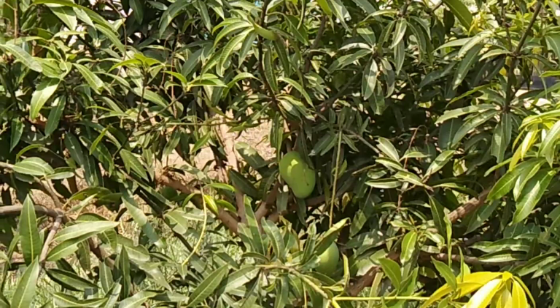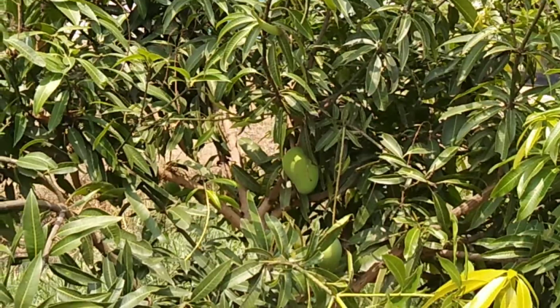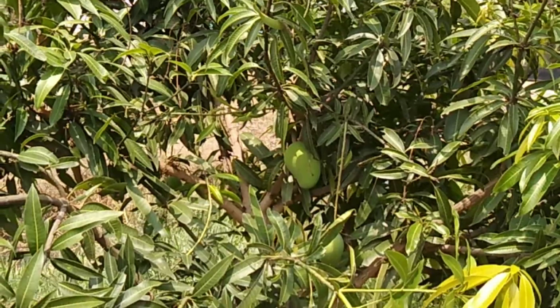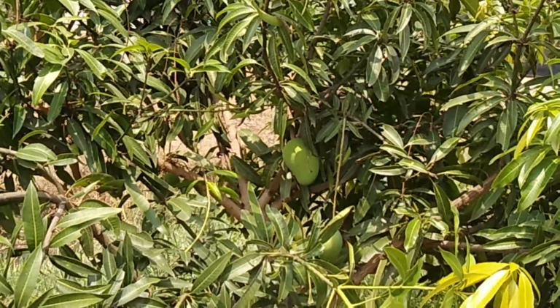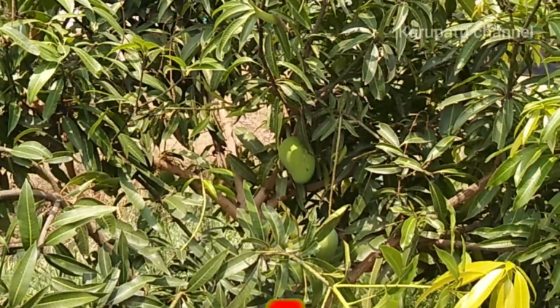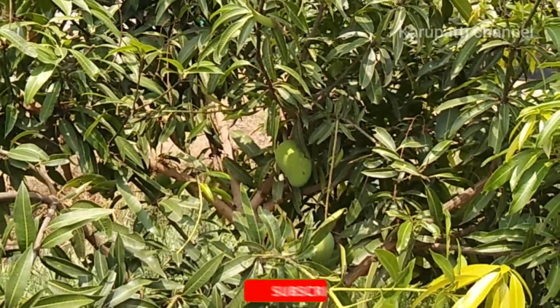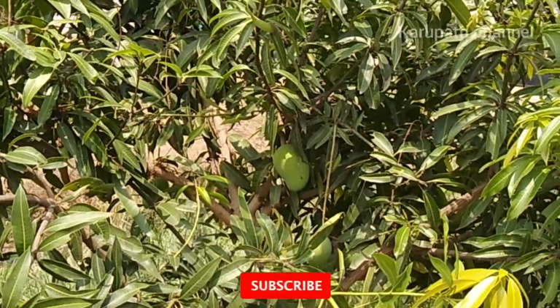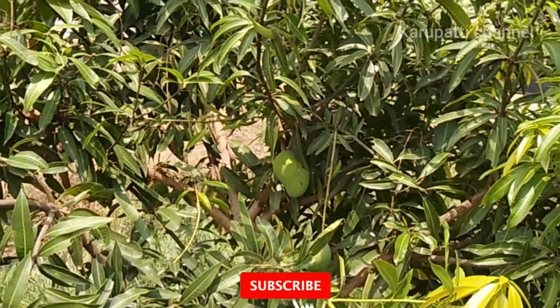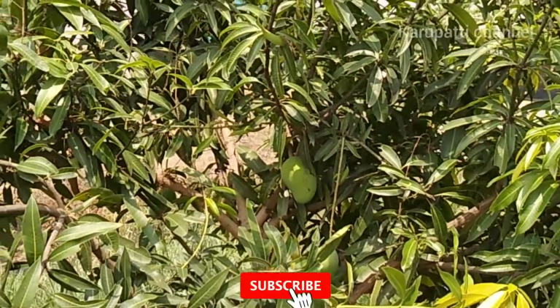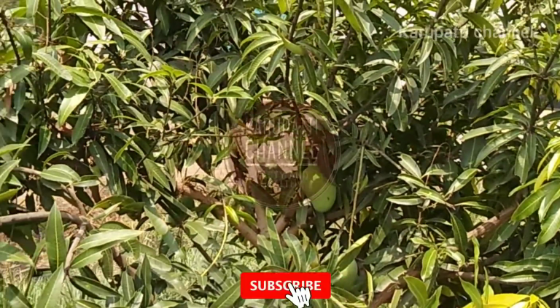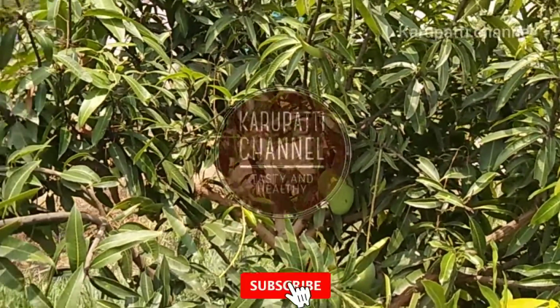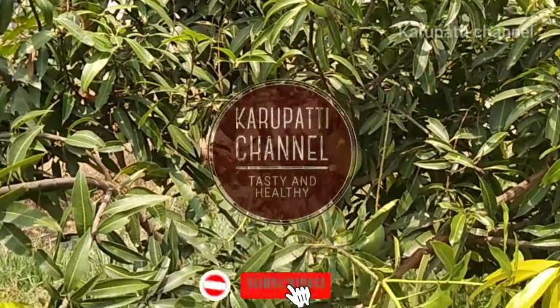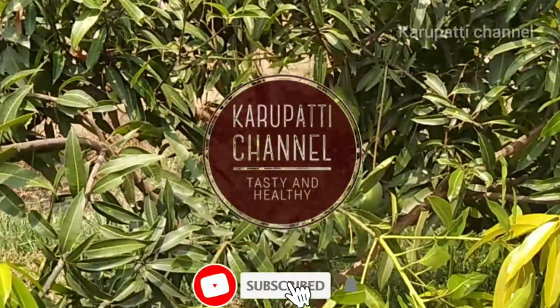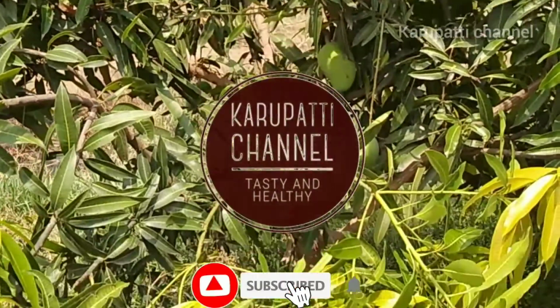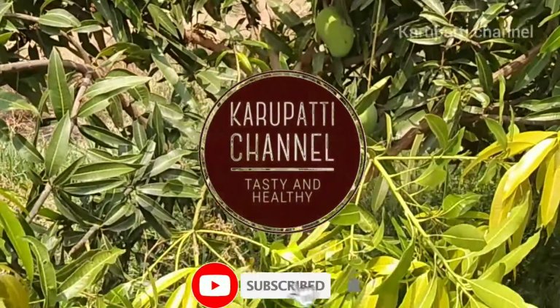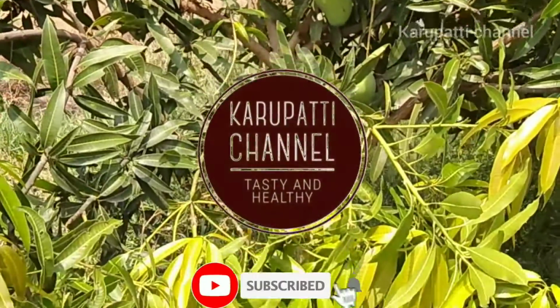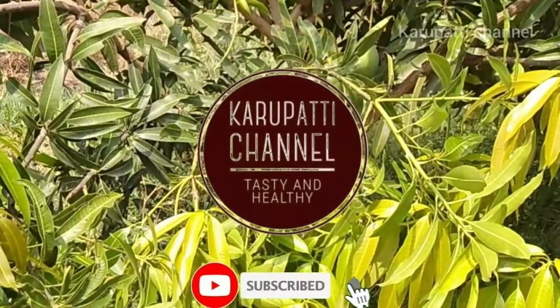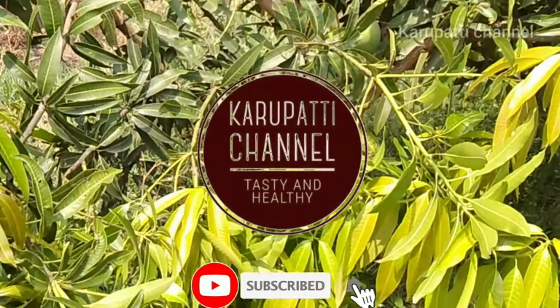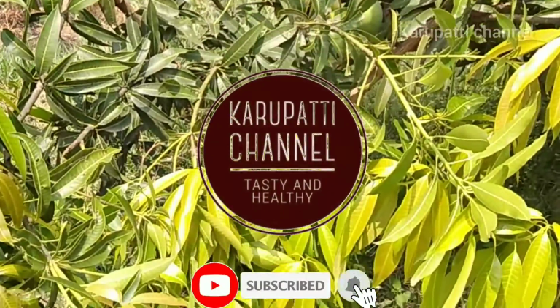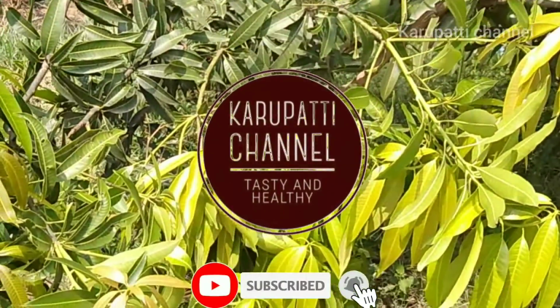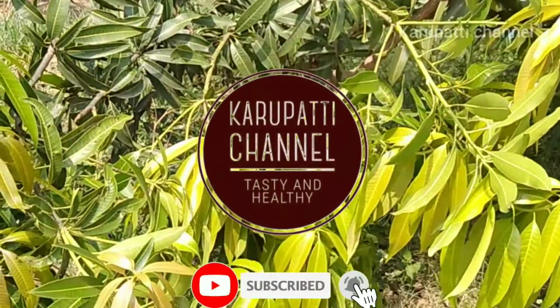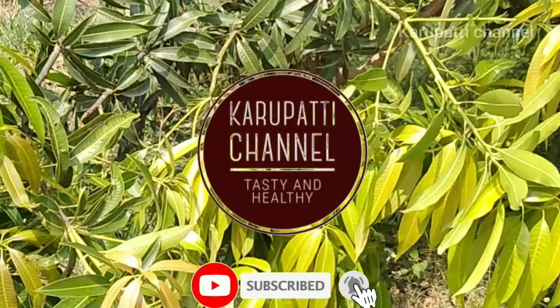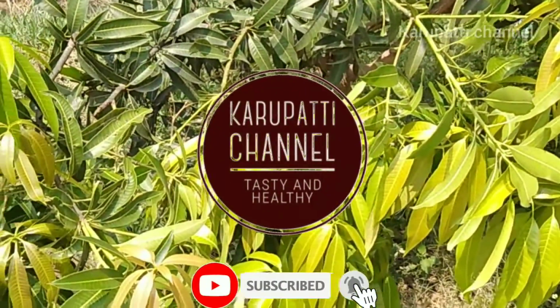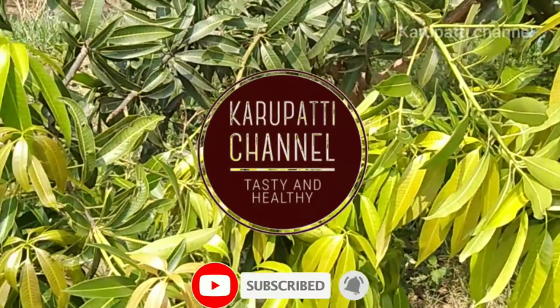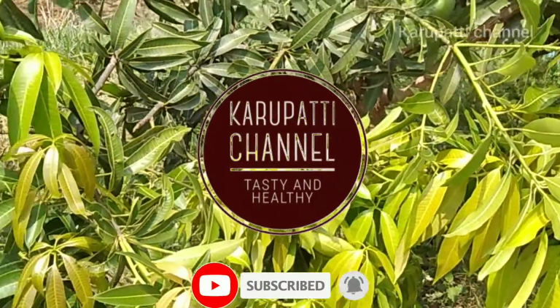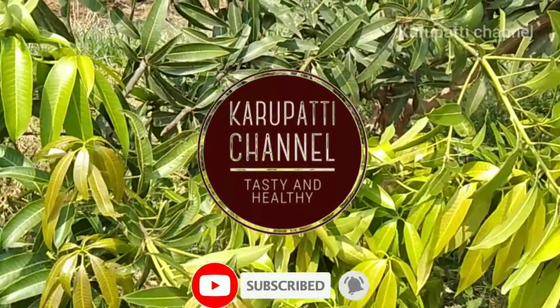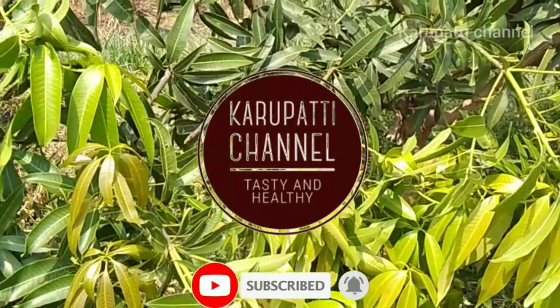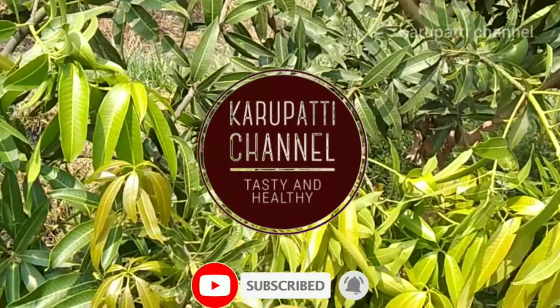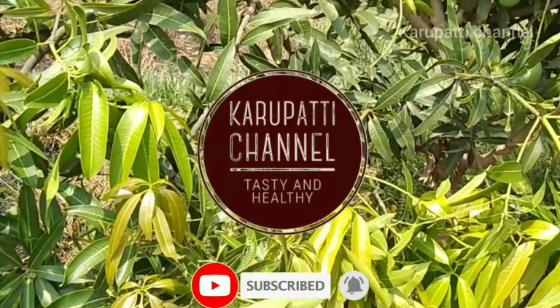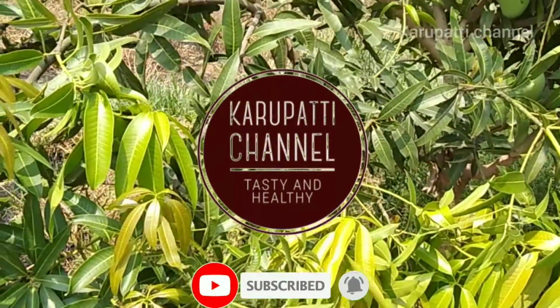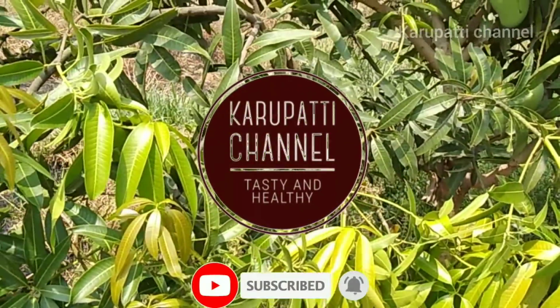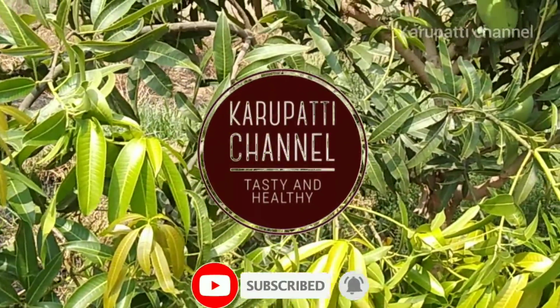Hi! Hello Friends! Welcome back to Carpet Channel. Subscribe to the channel and tap the bell icon.